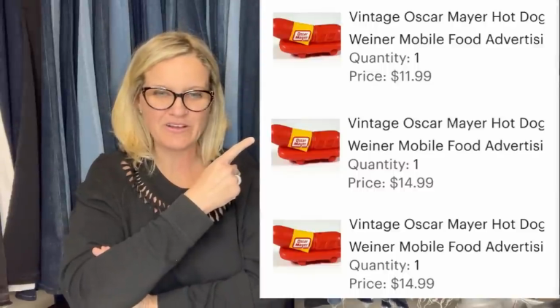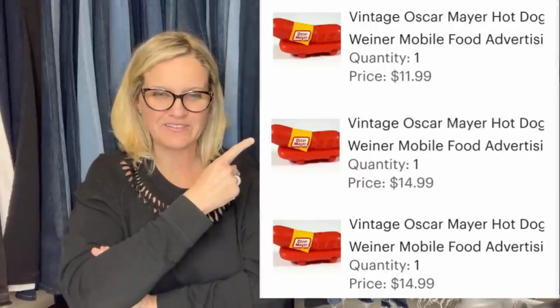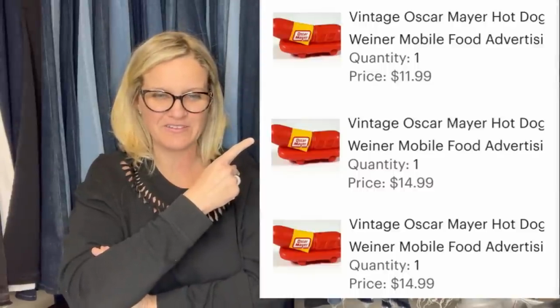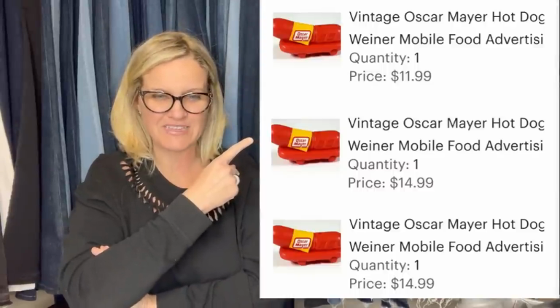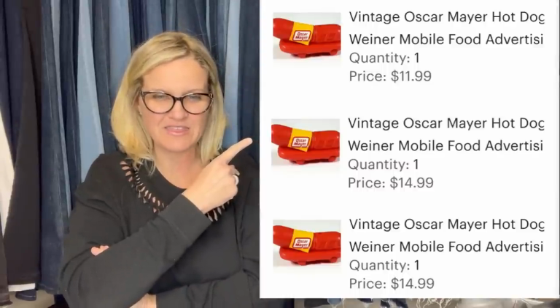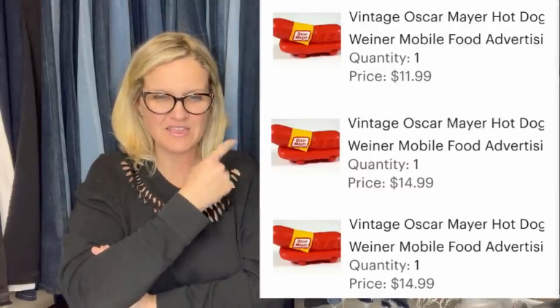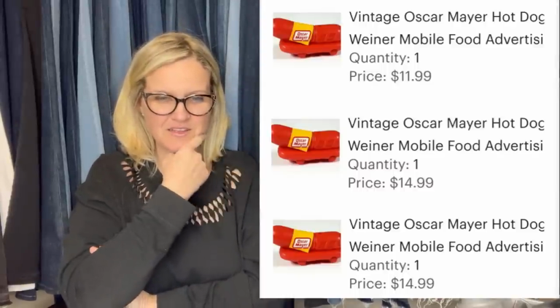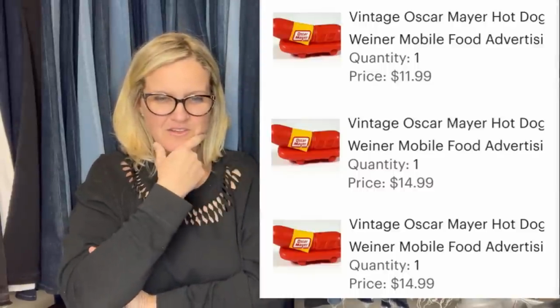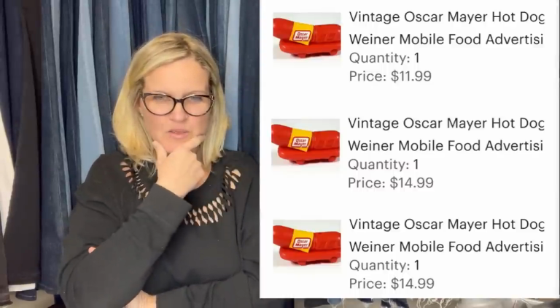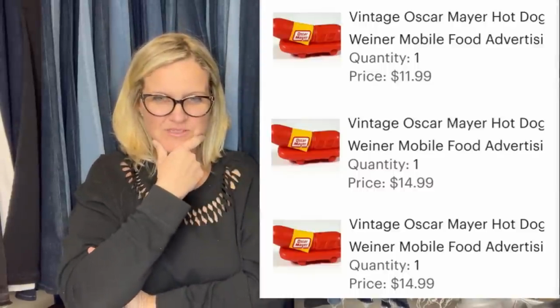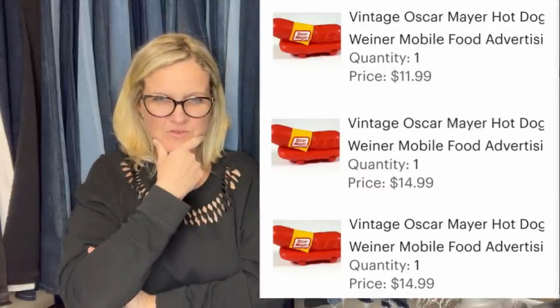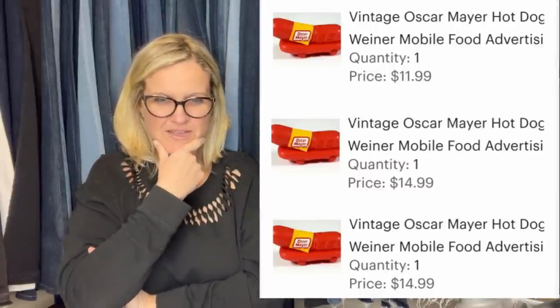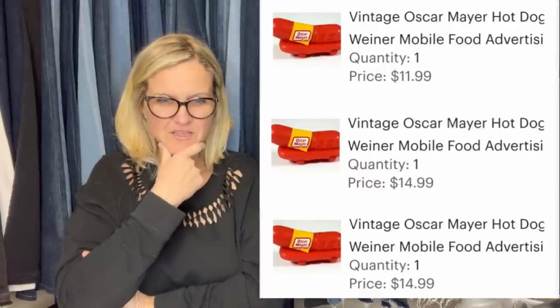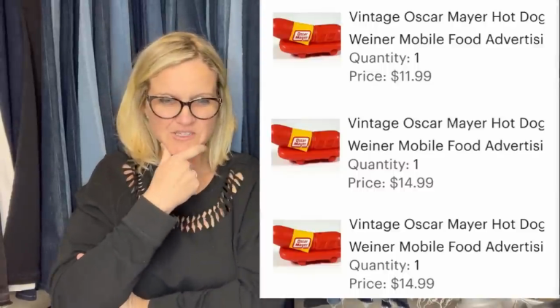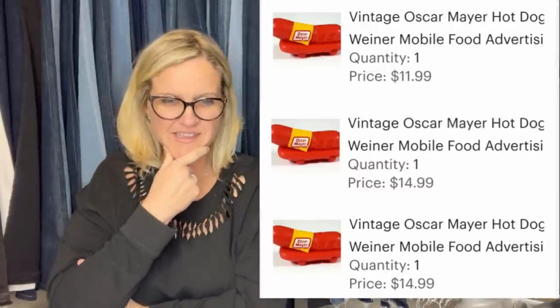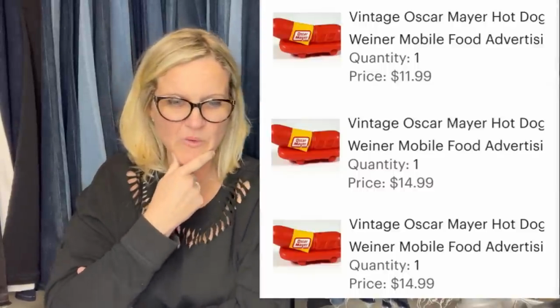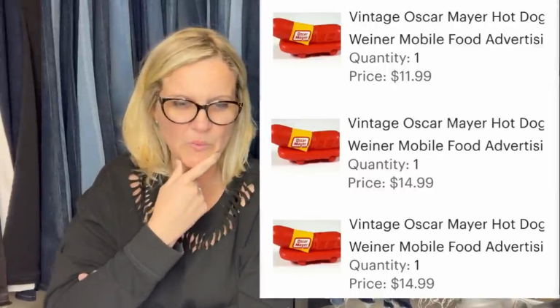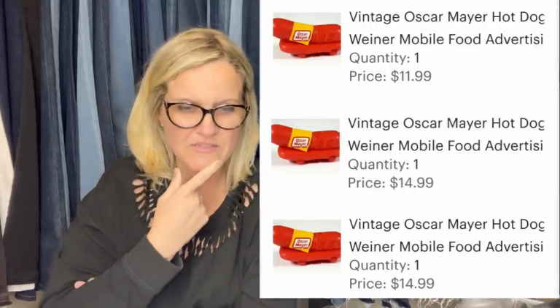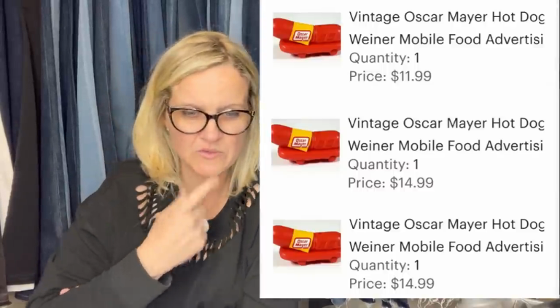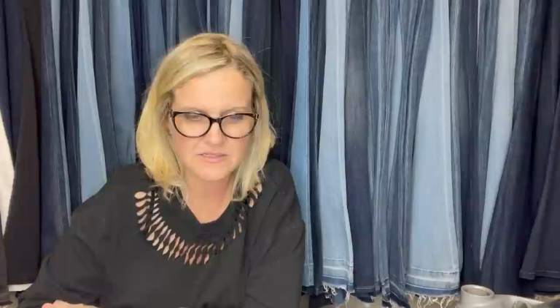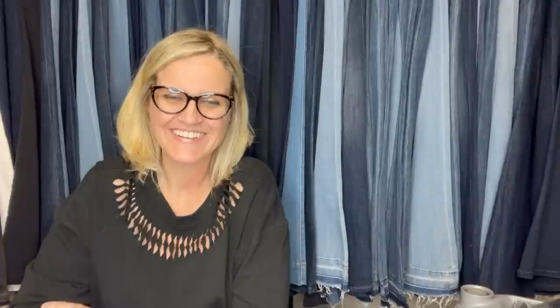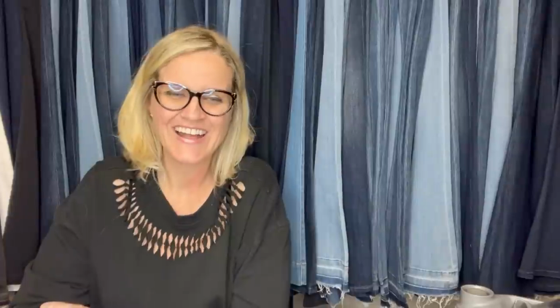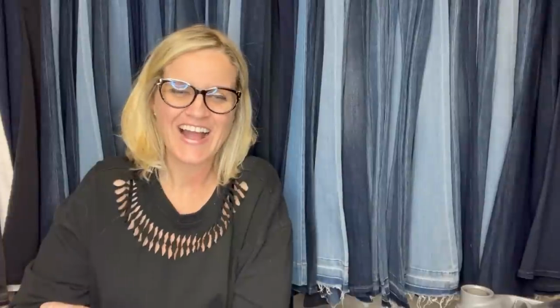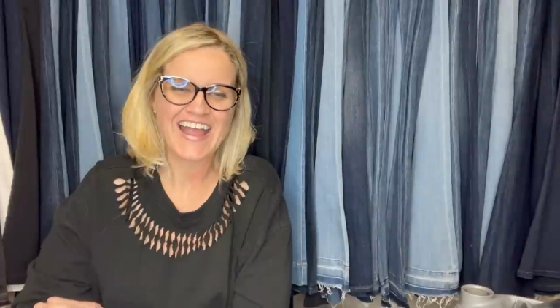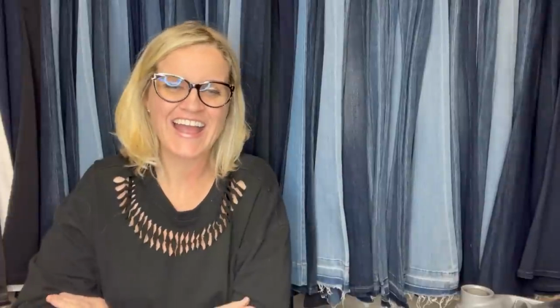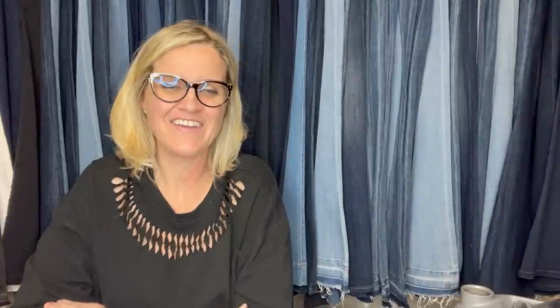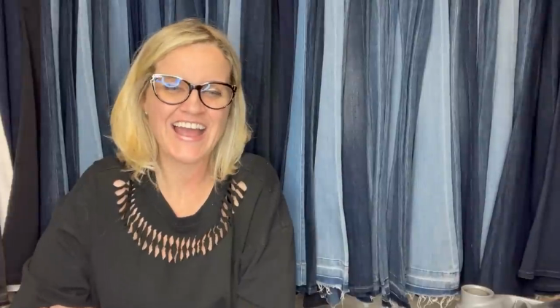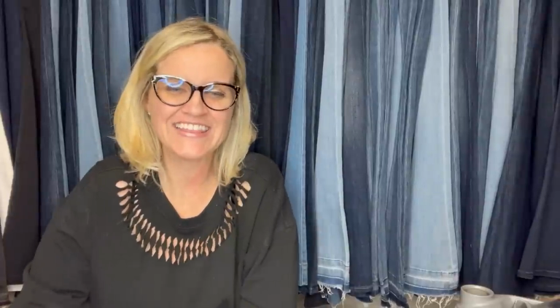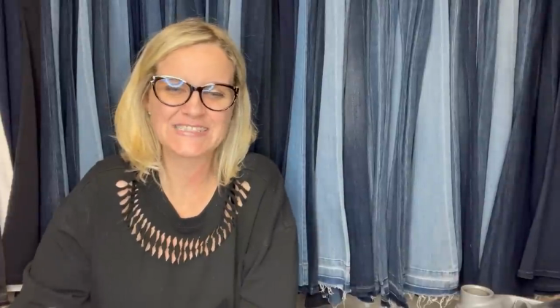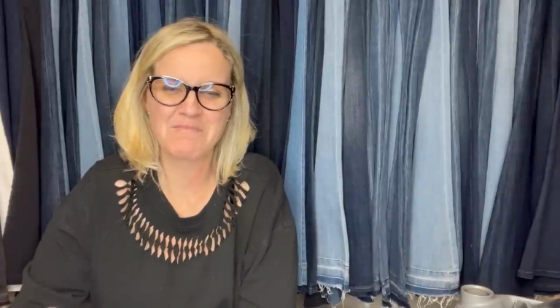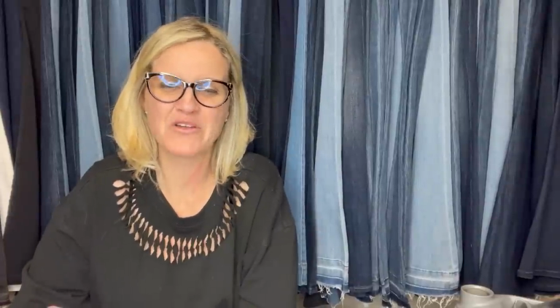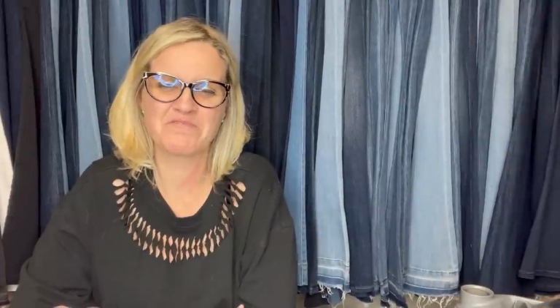Here they are — little wiener hot dog whistles, I think. So cute and such a great flip from a free pile!